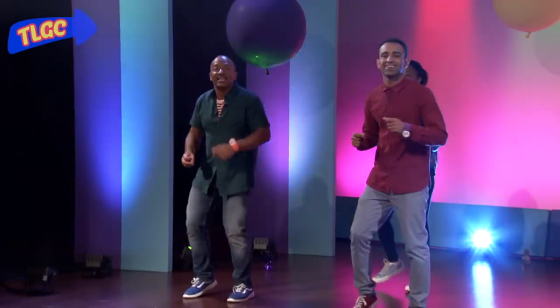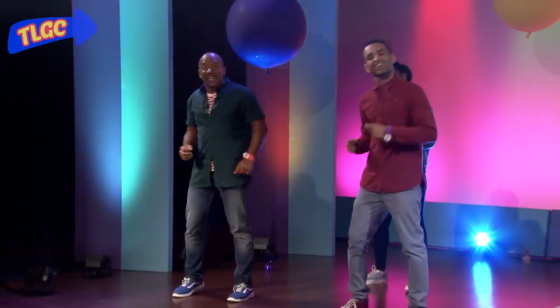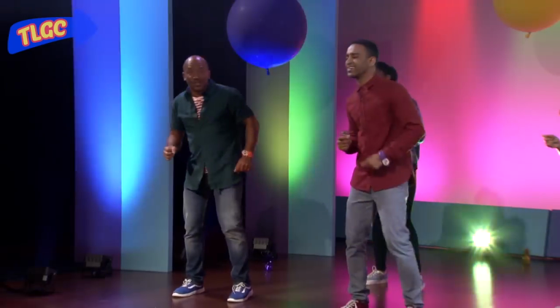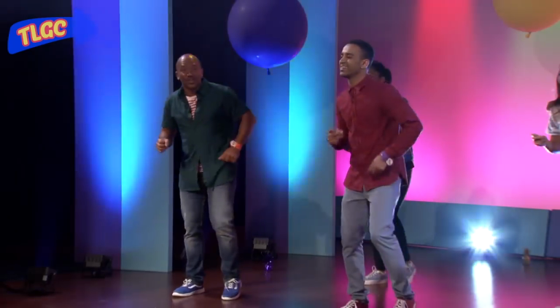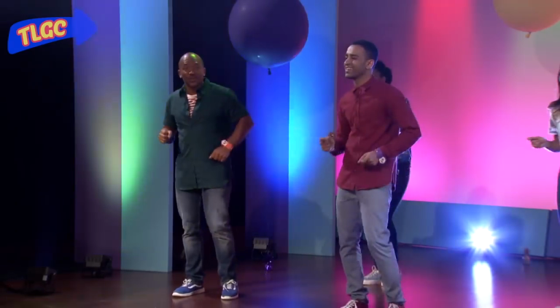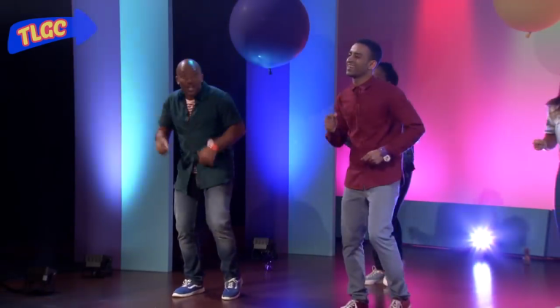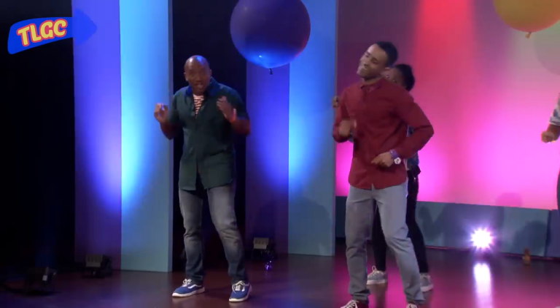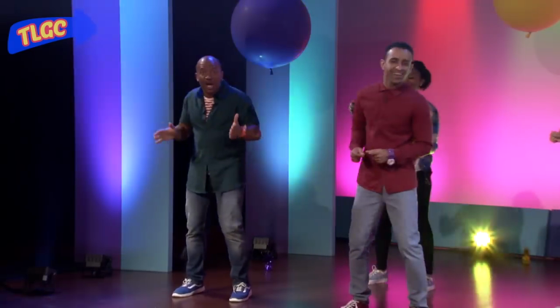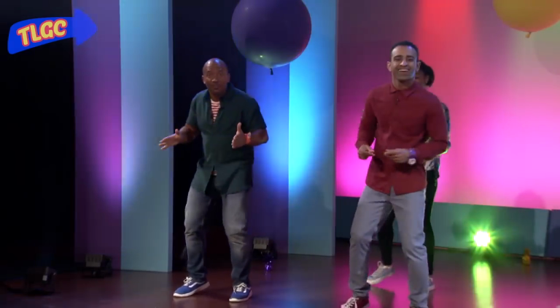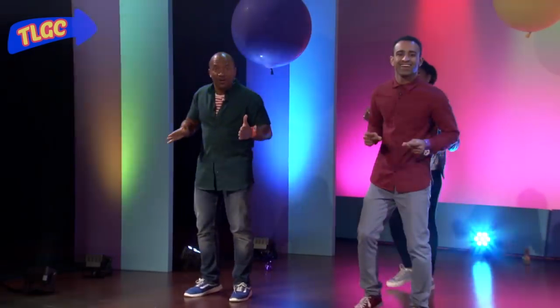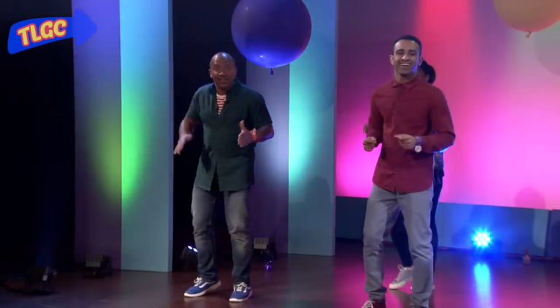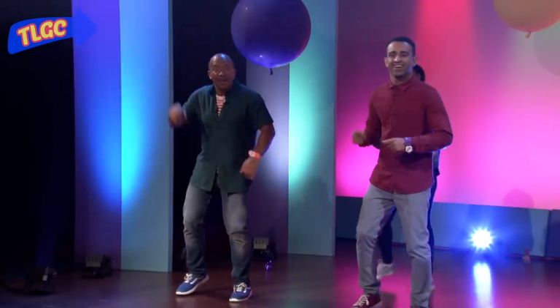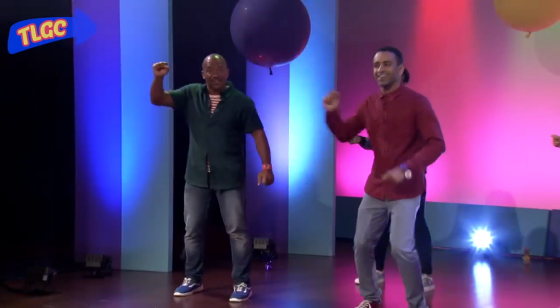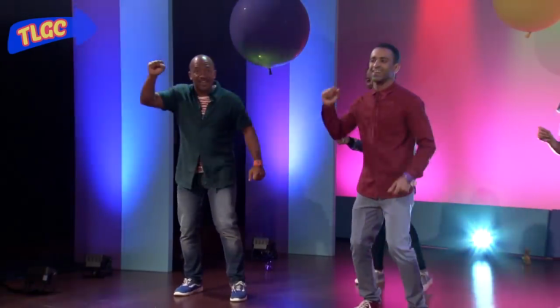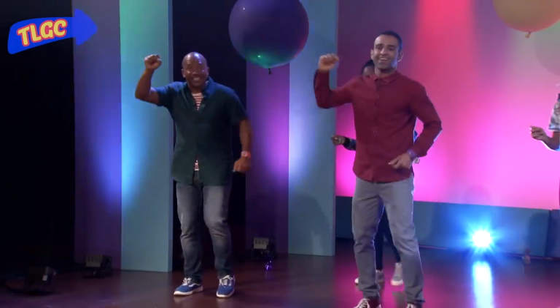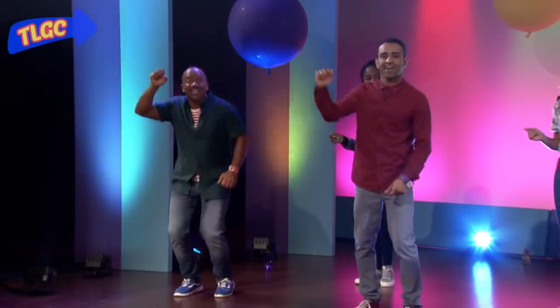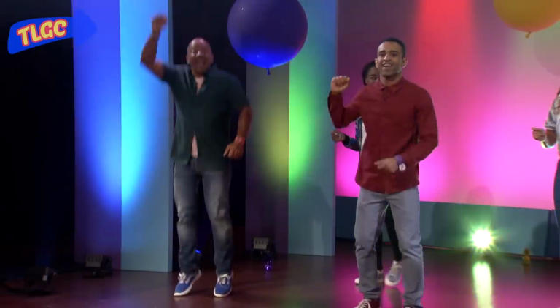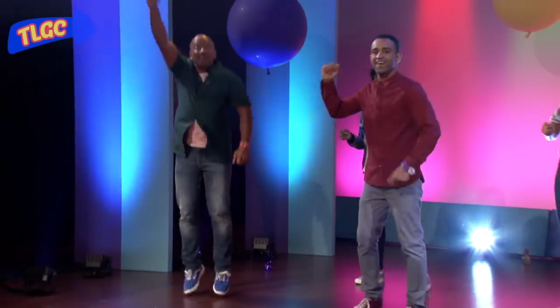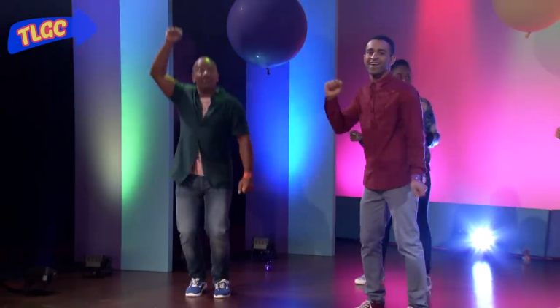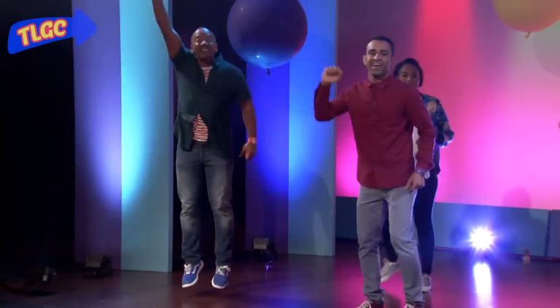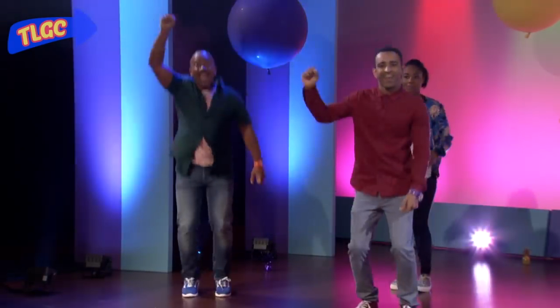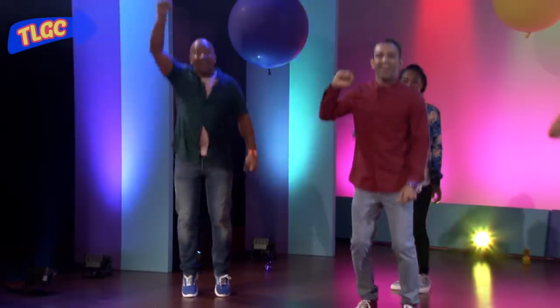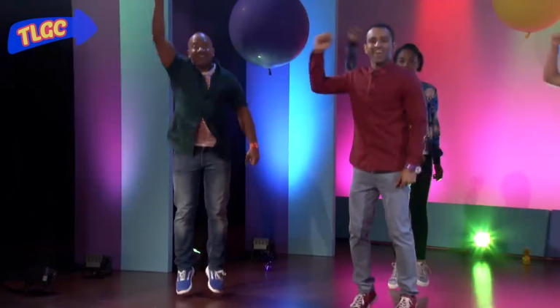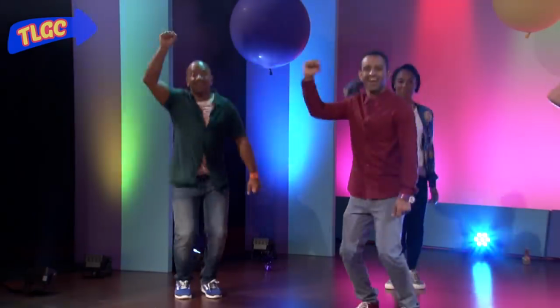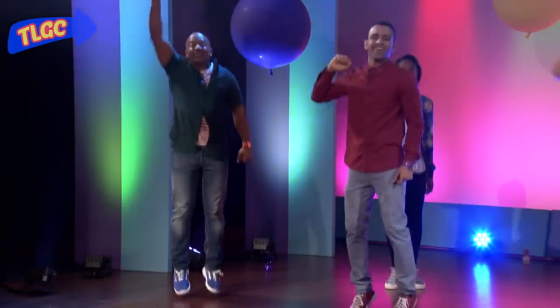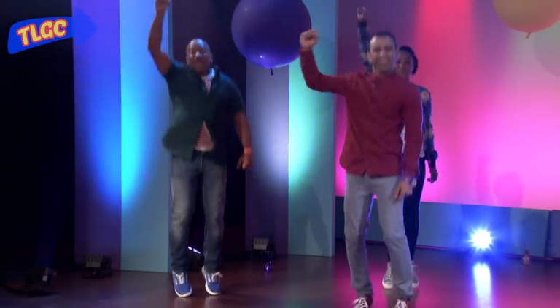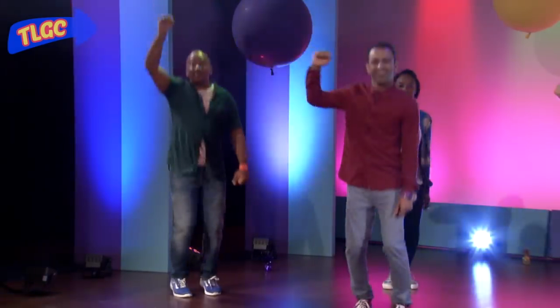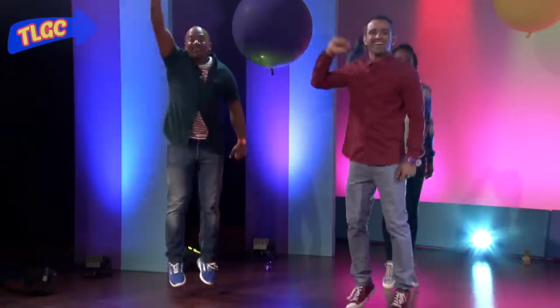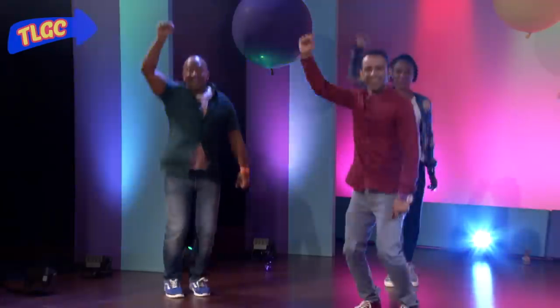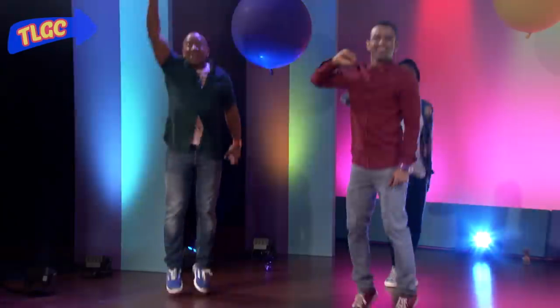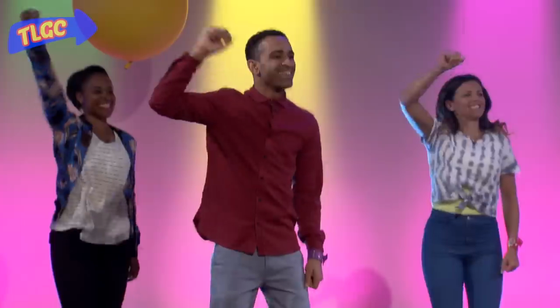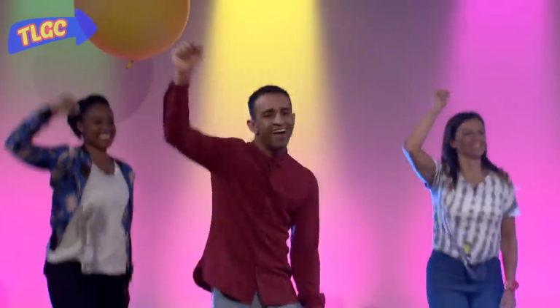Step two, jump! Make a fist and pump it in the air. Jump, jump!